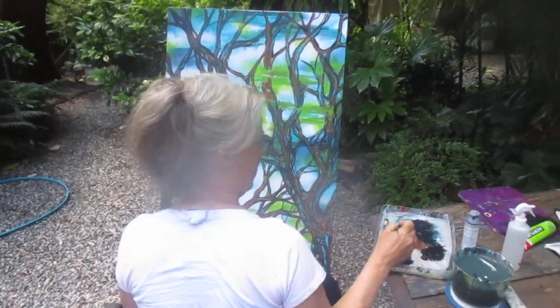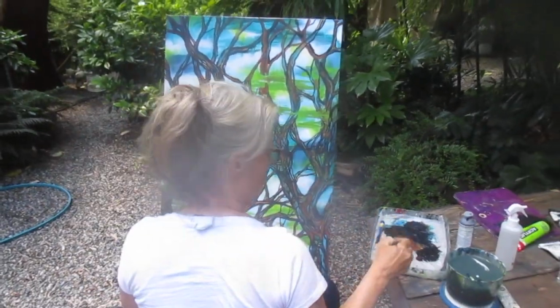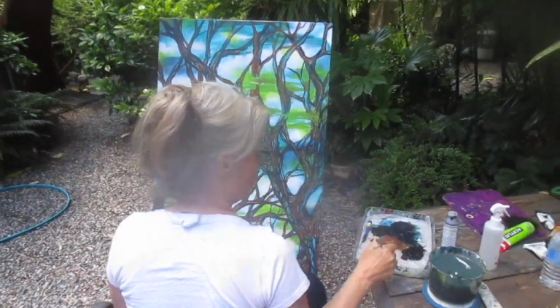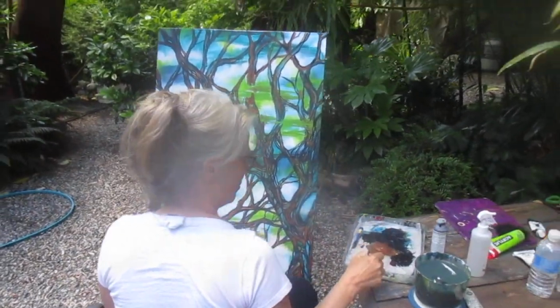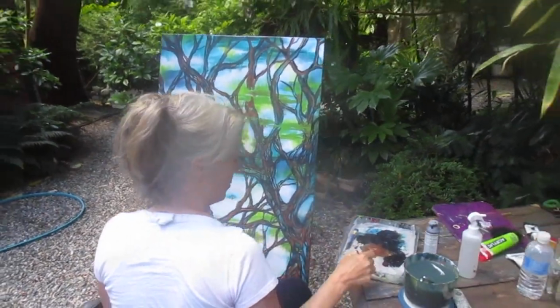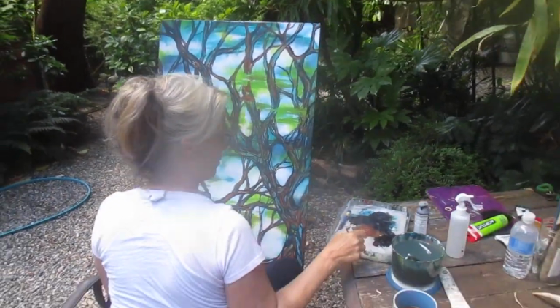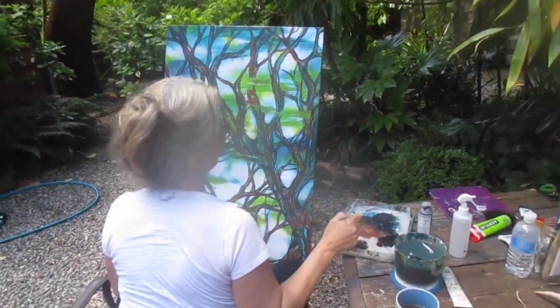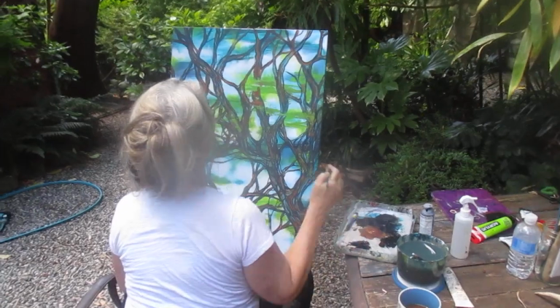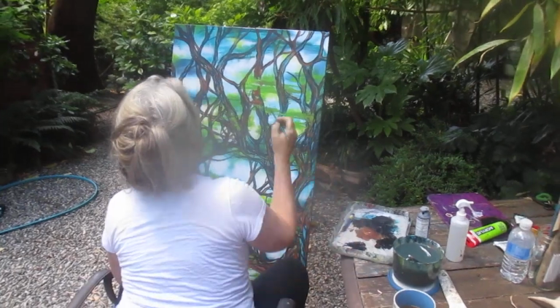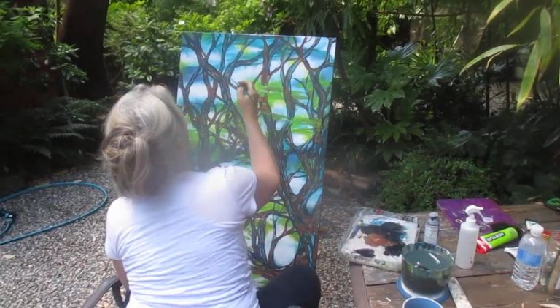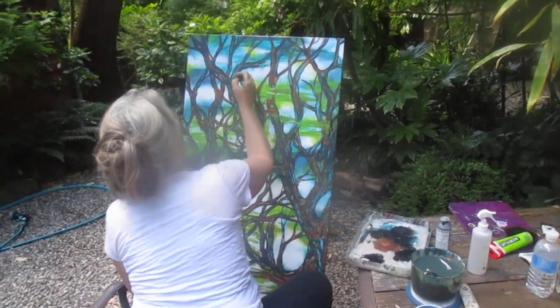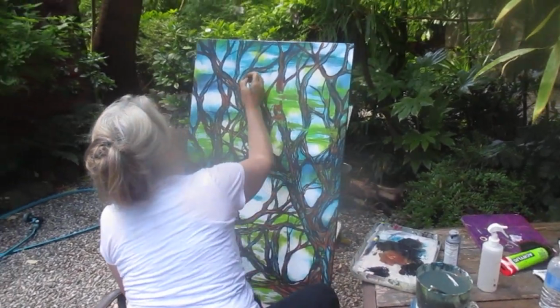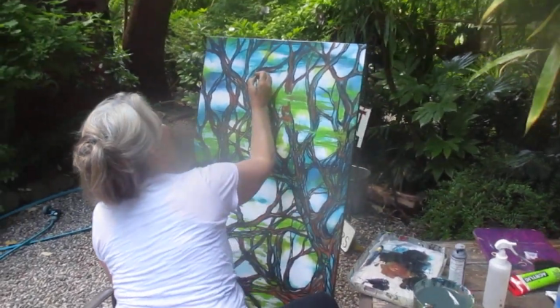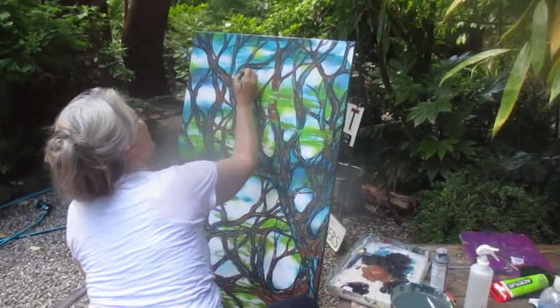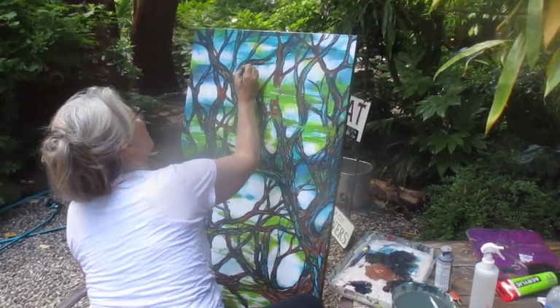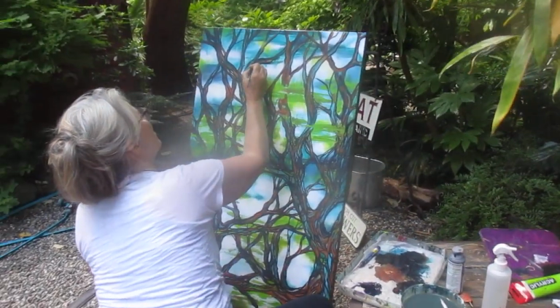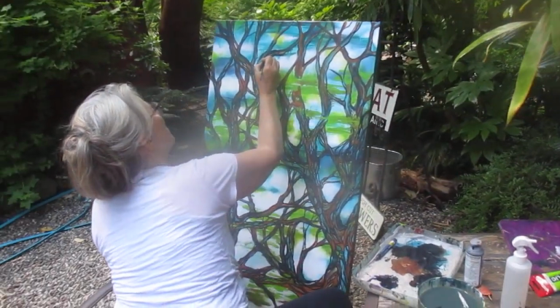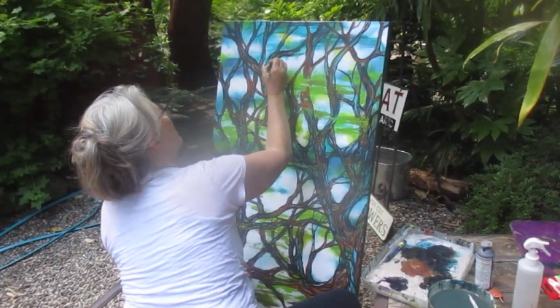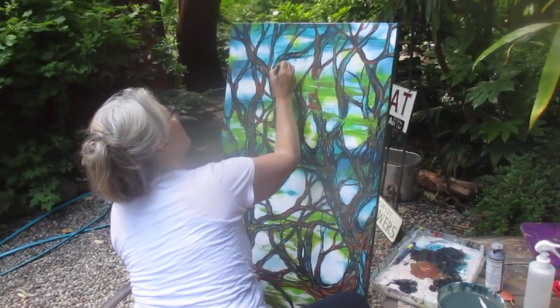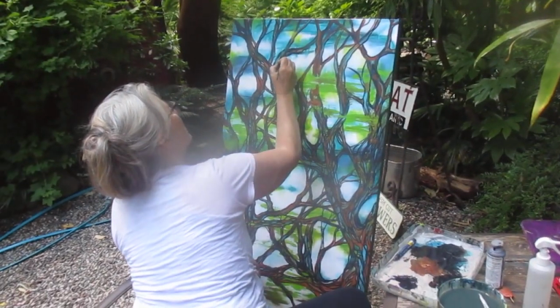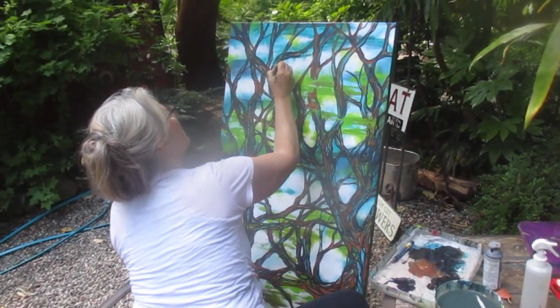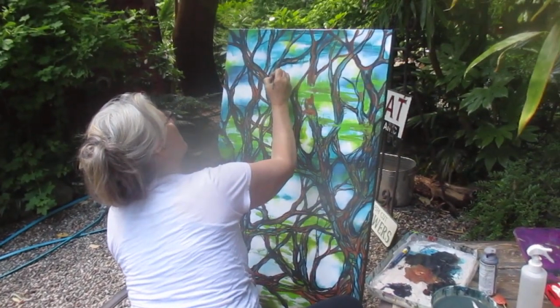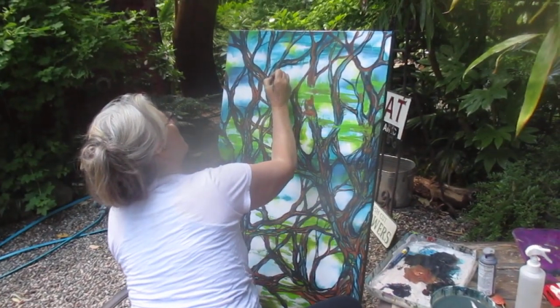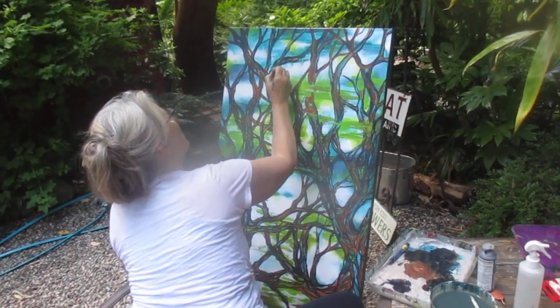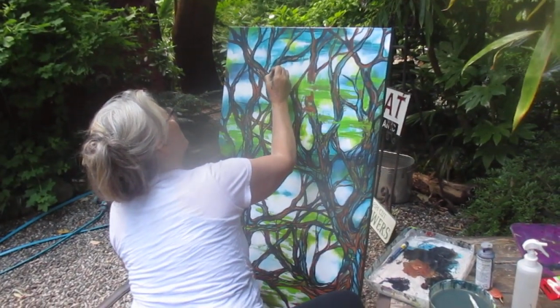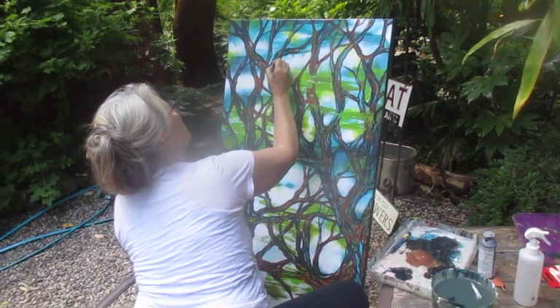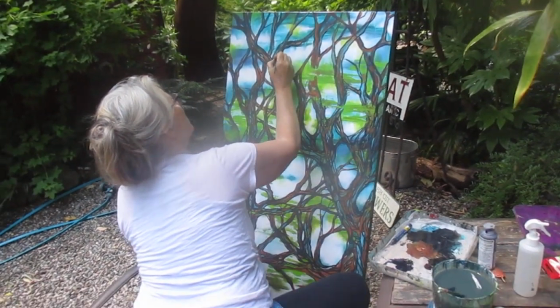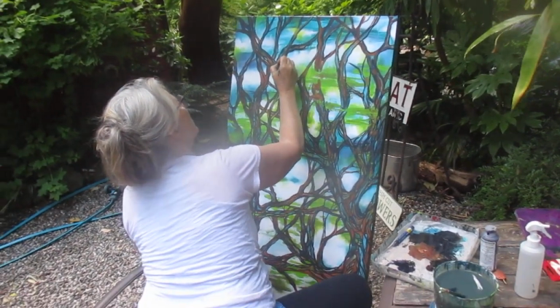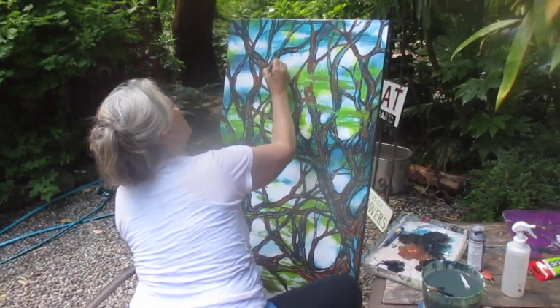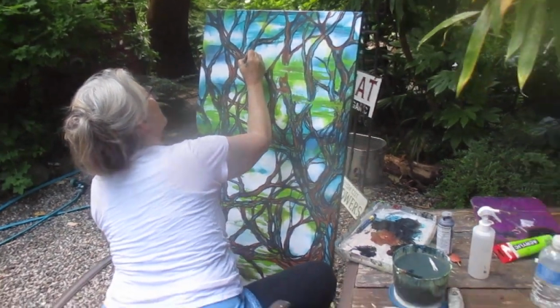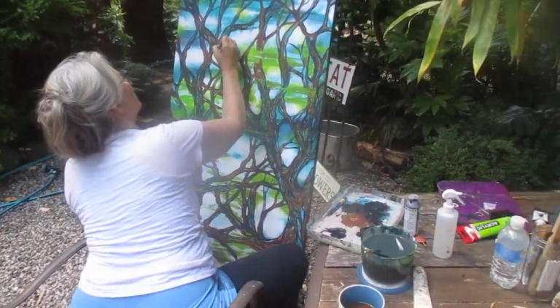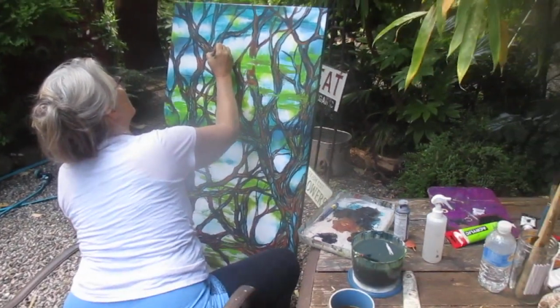They look good on canvas, don't they Miss T? That's her latest creation.